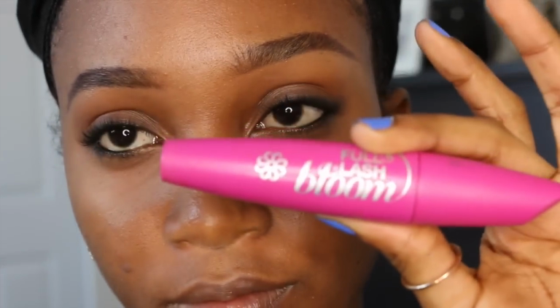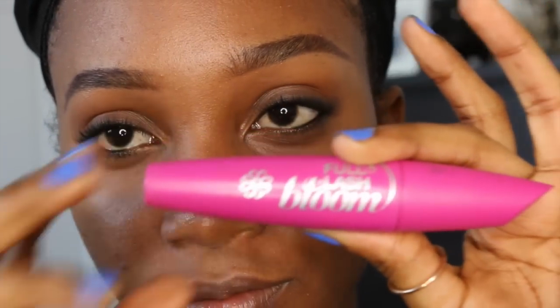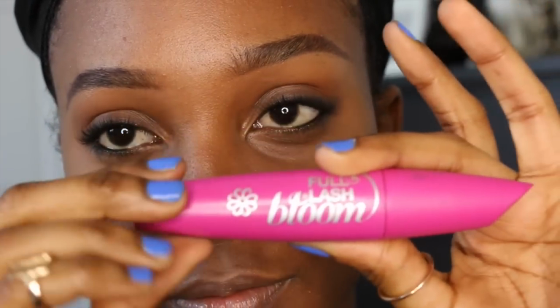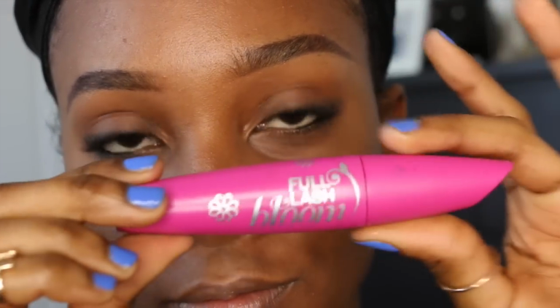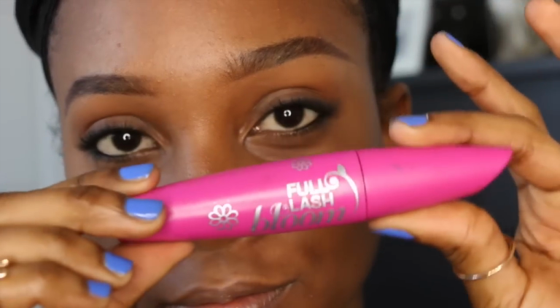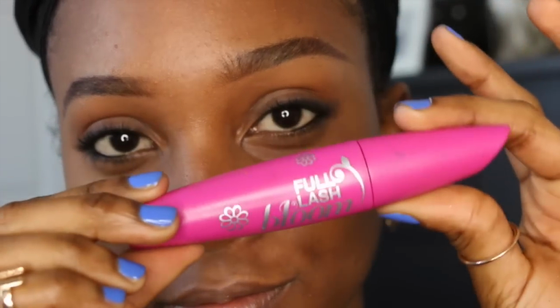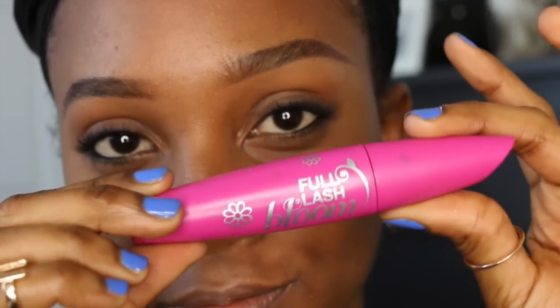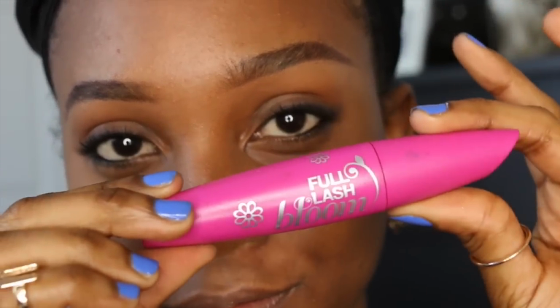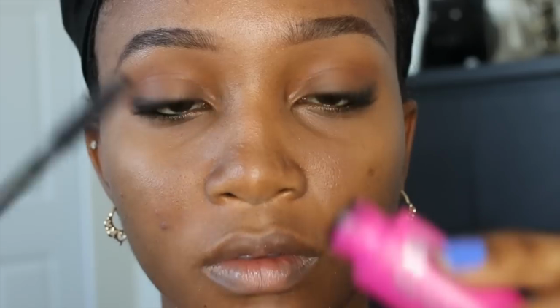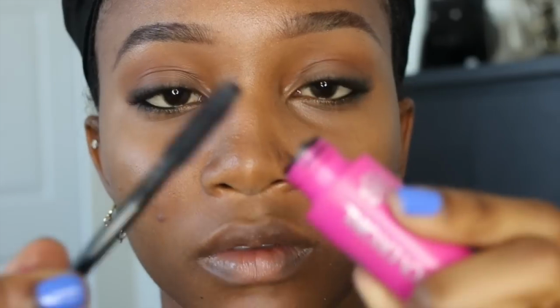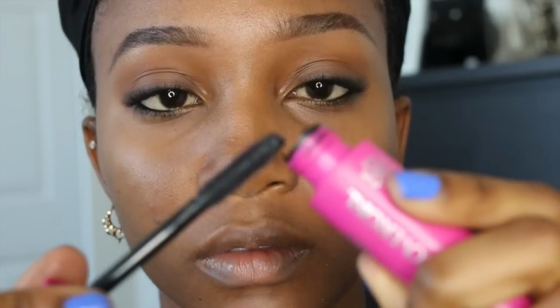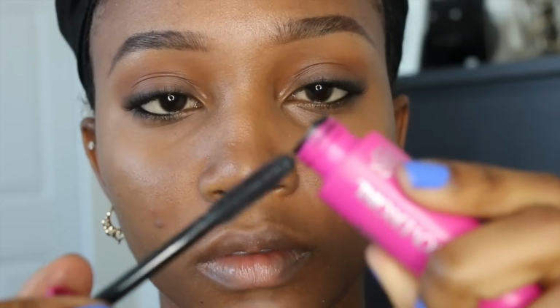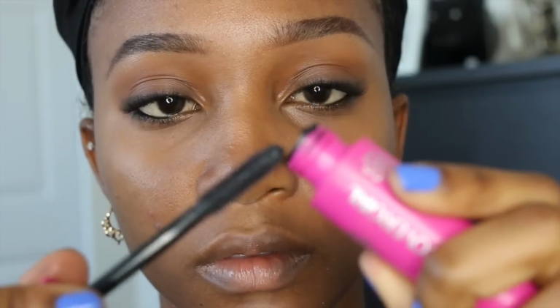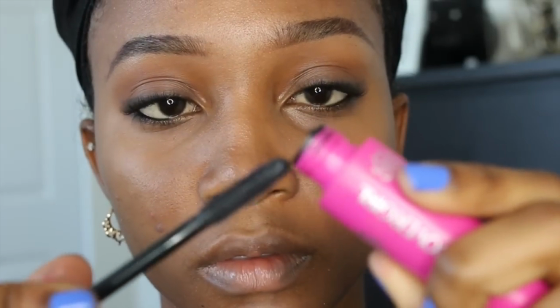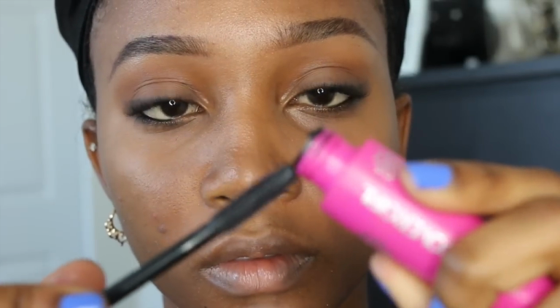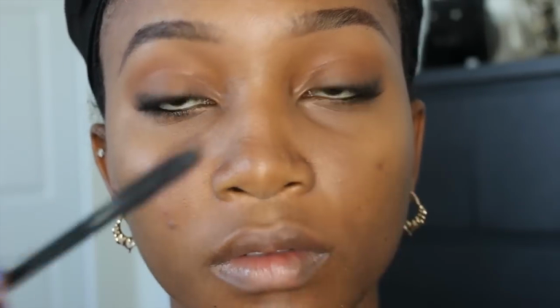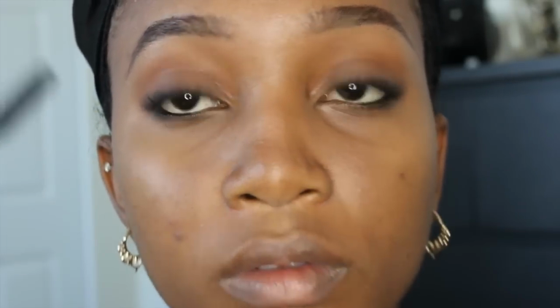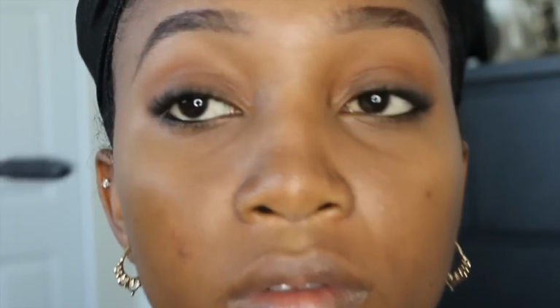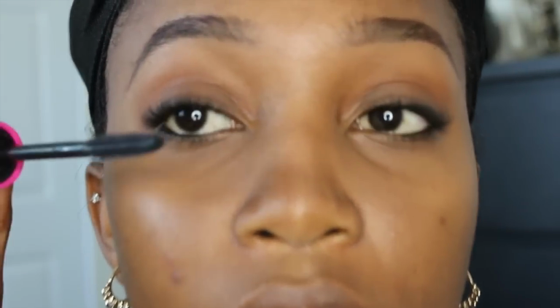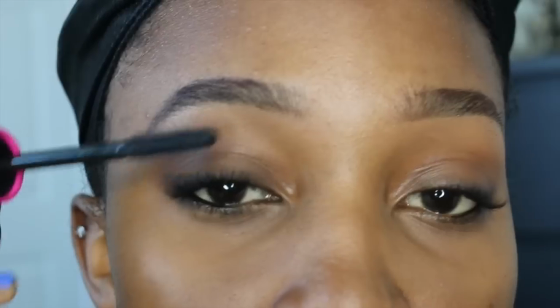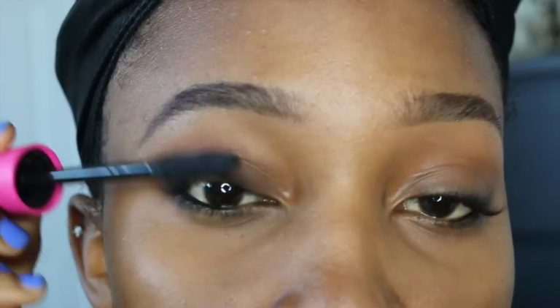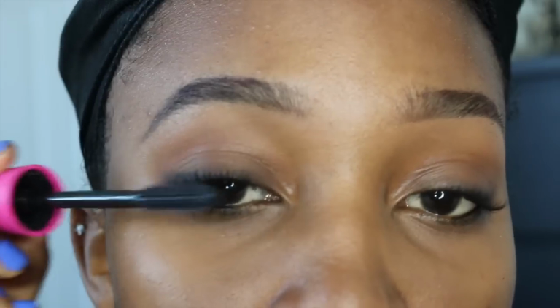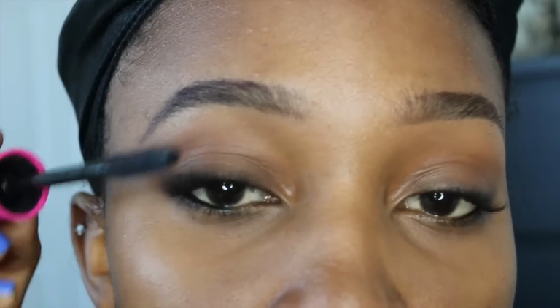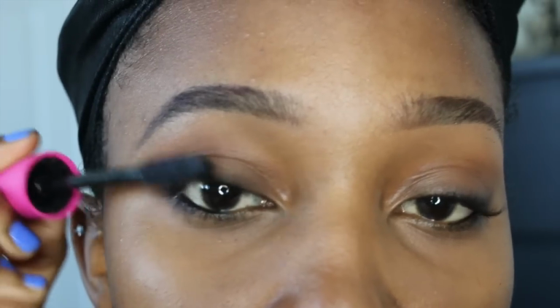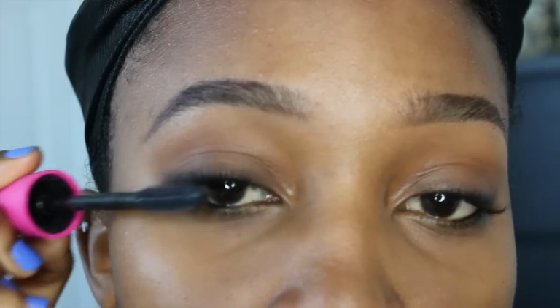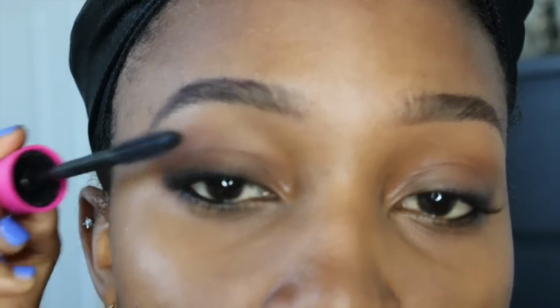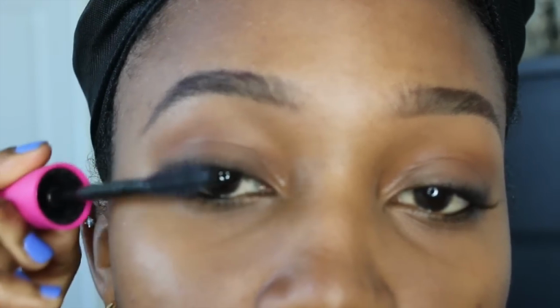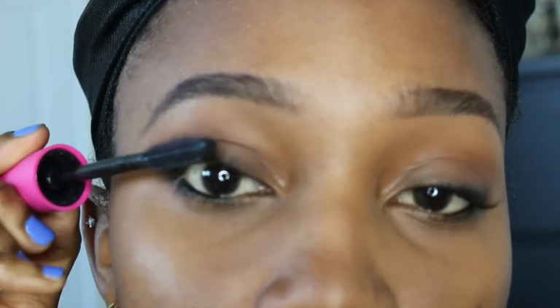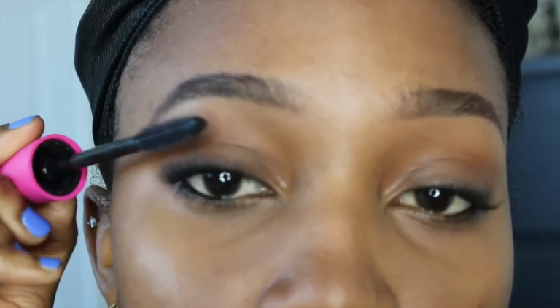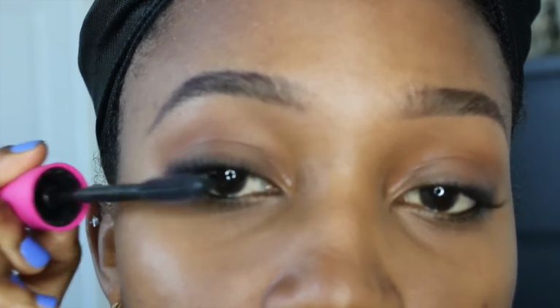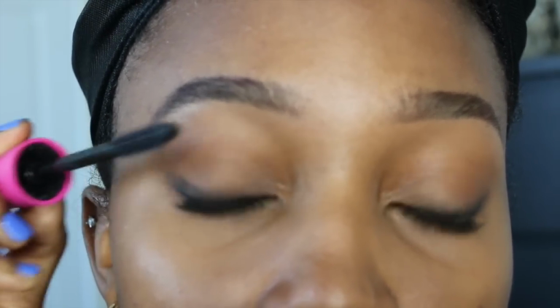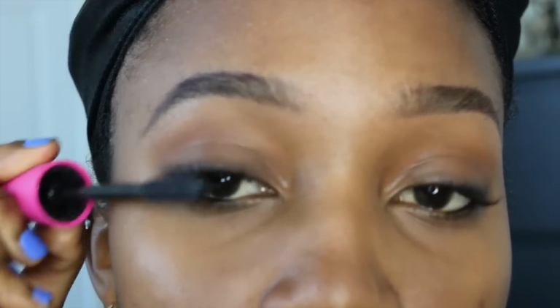And now it's time for mascara! I really like this one from Covergirl — I think it's called Lash Bloom. It really spreads out my lashes.